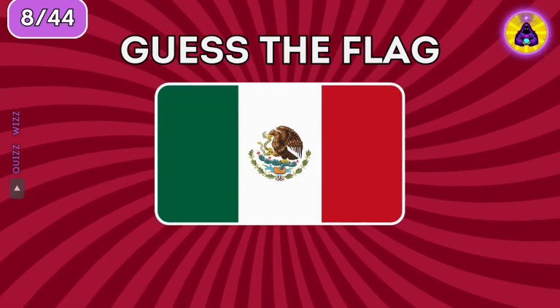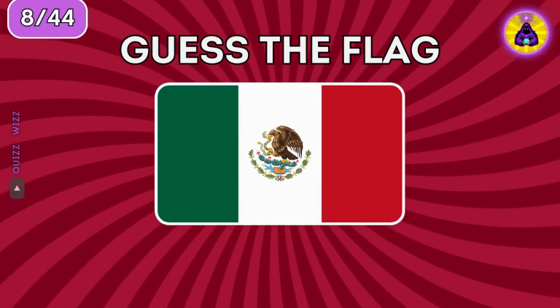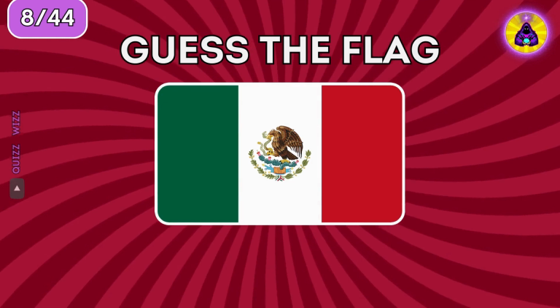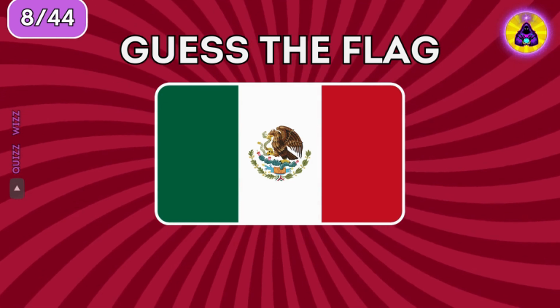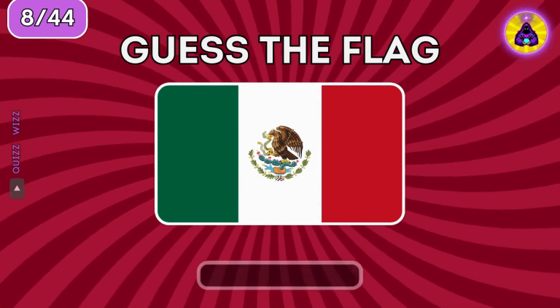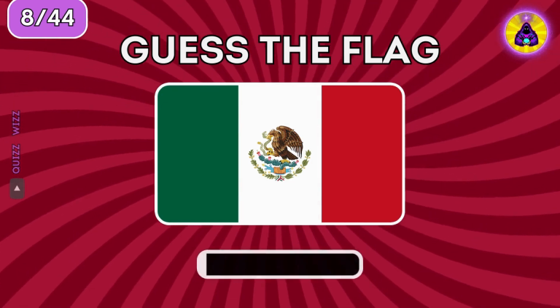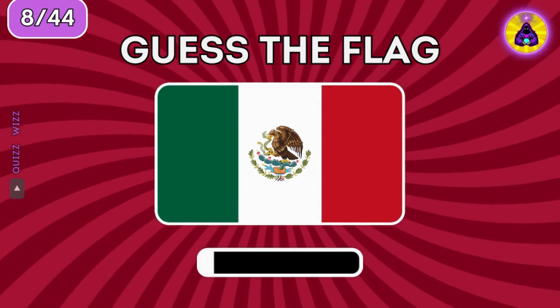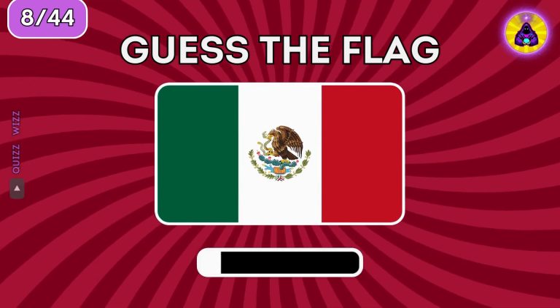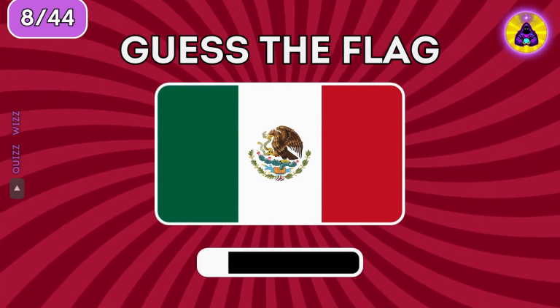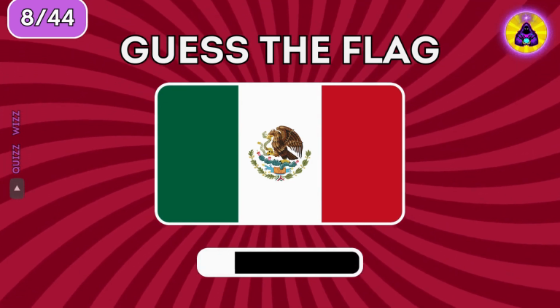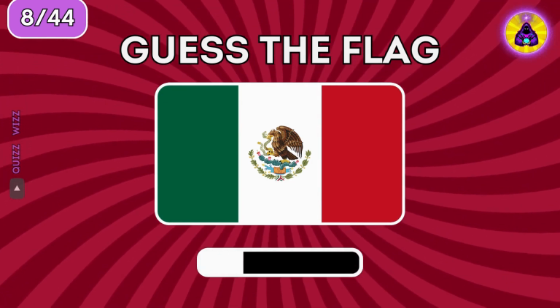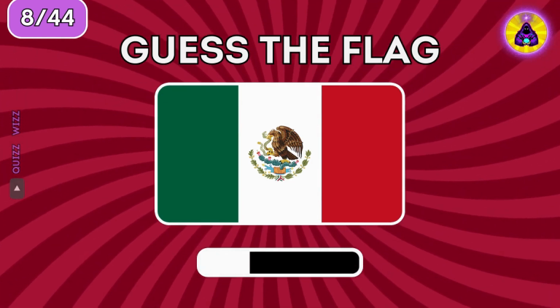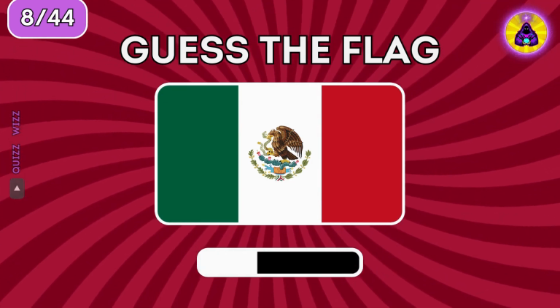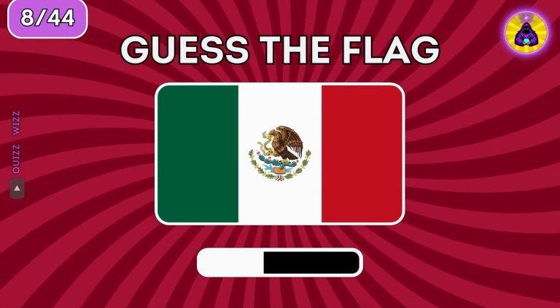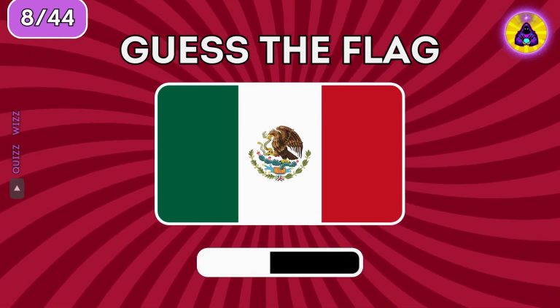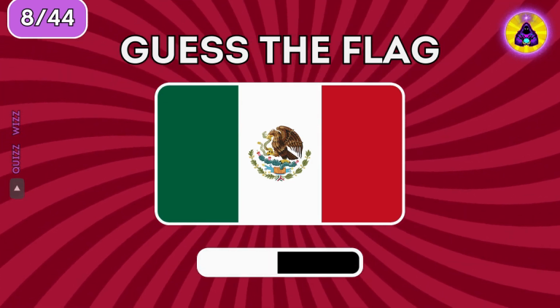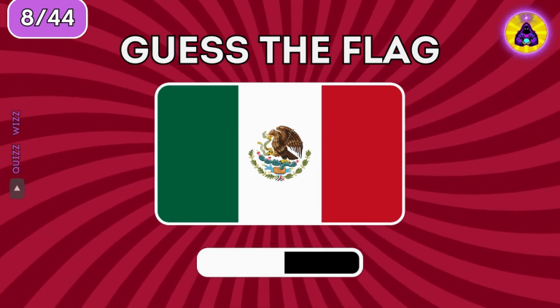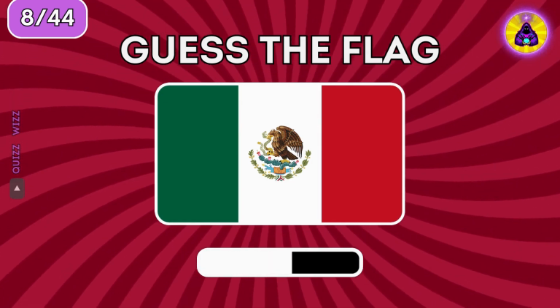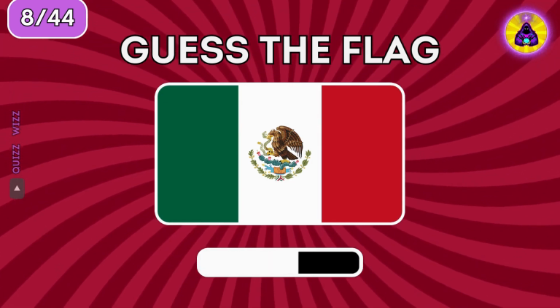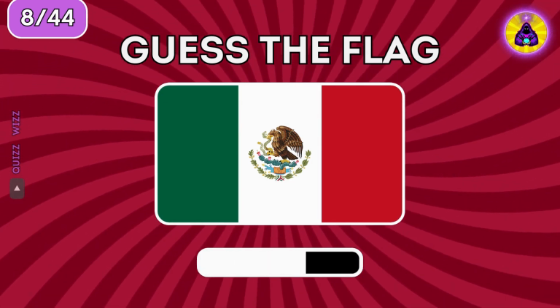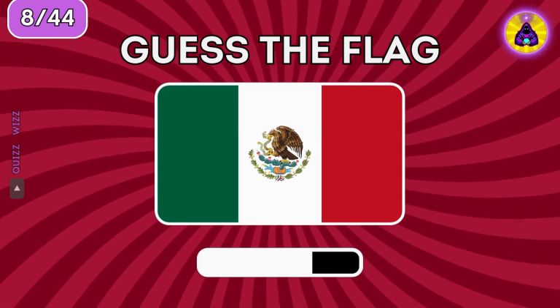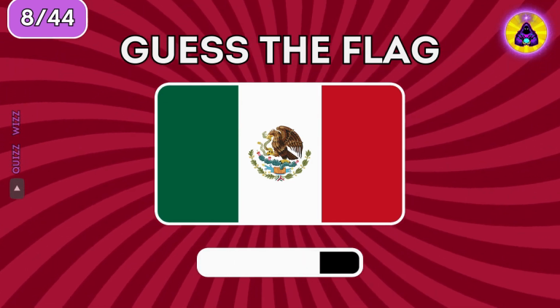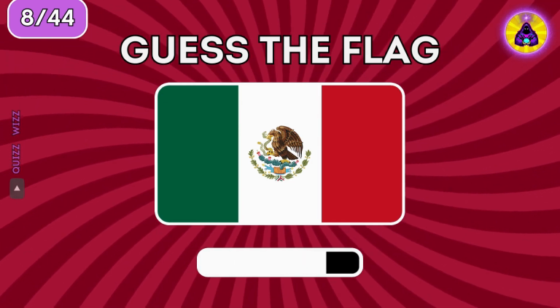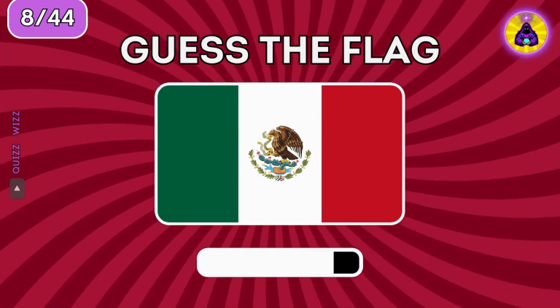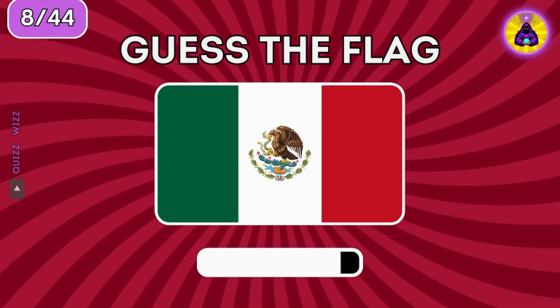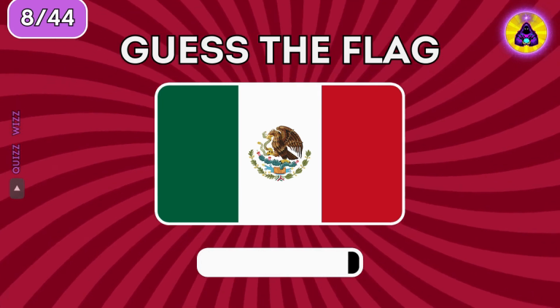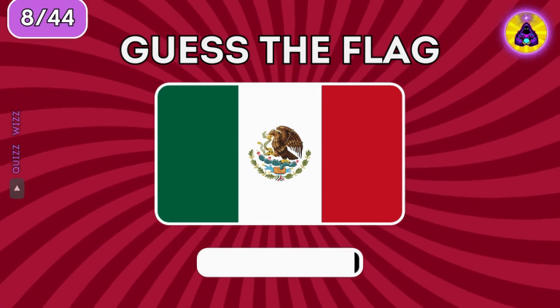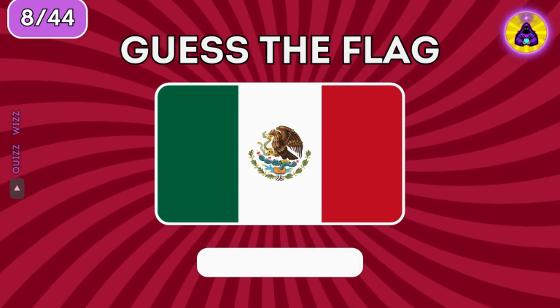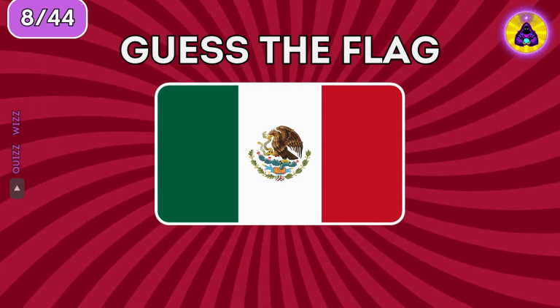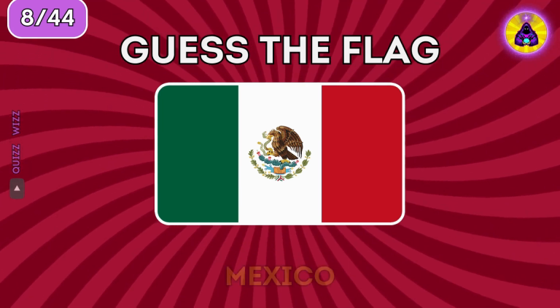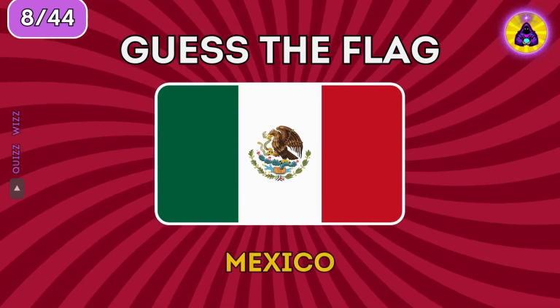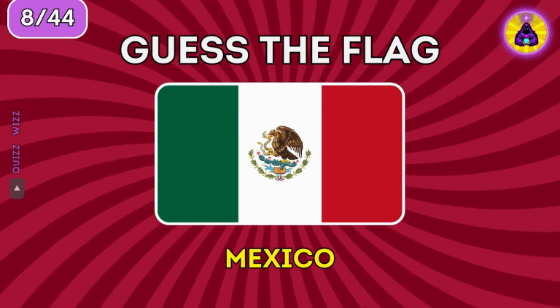What country has this flag? It's Mexico.